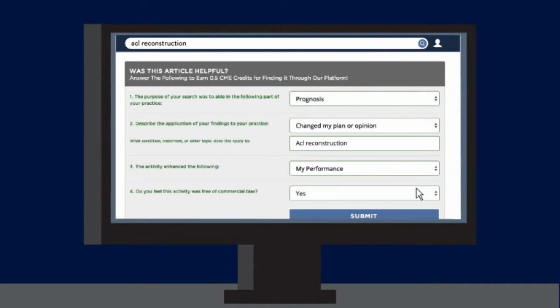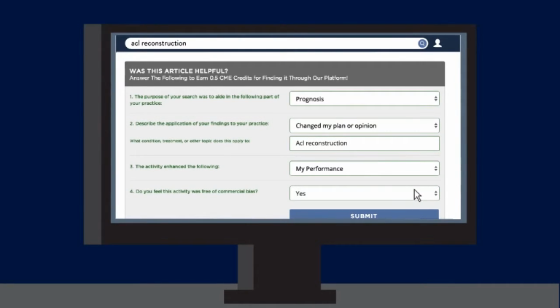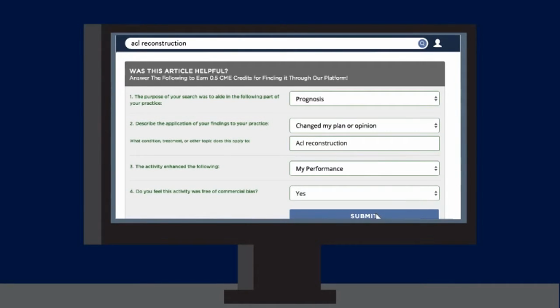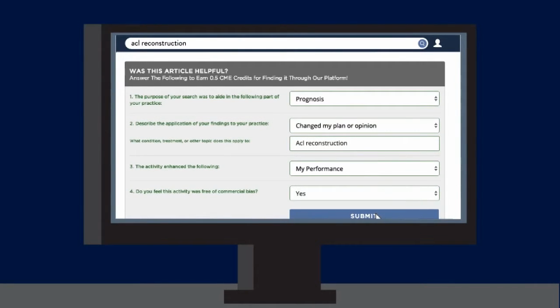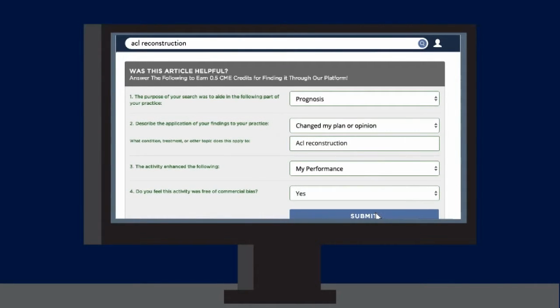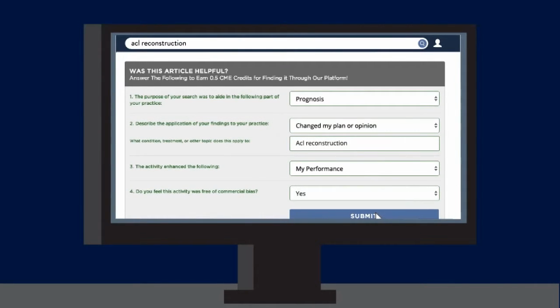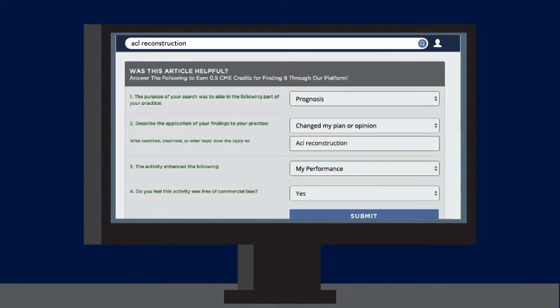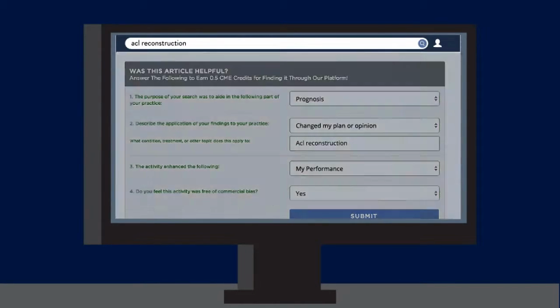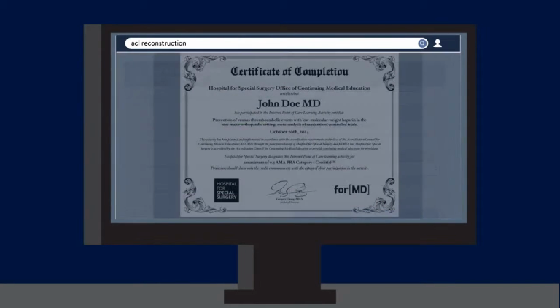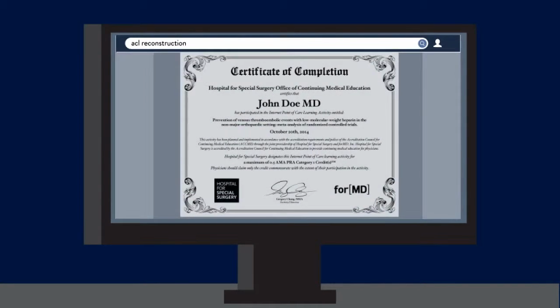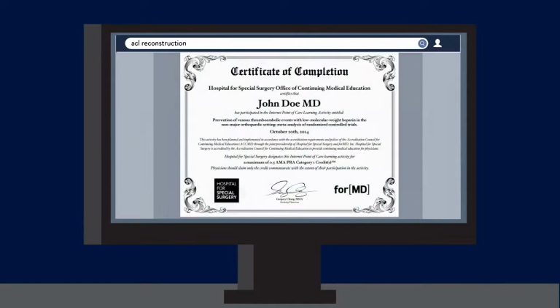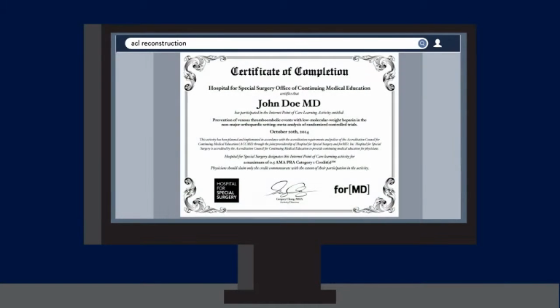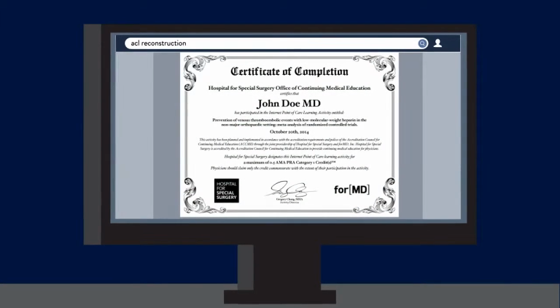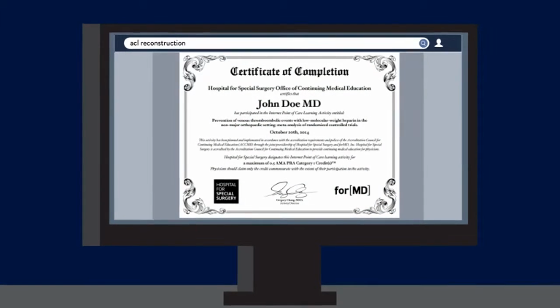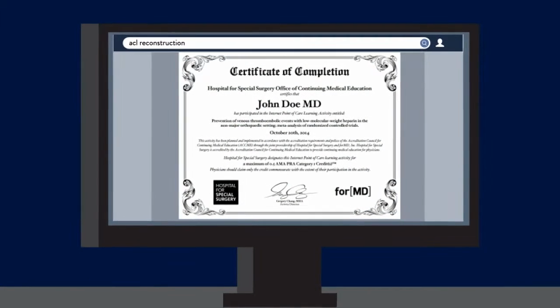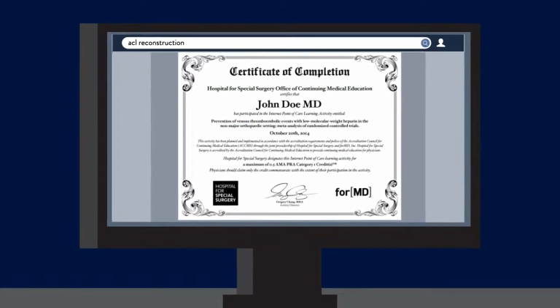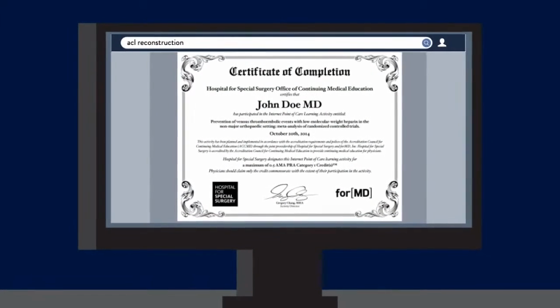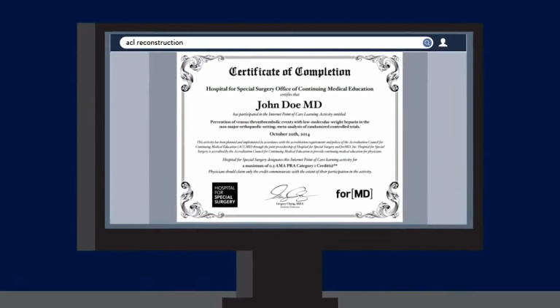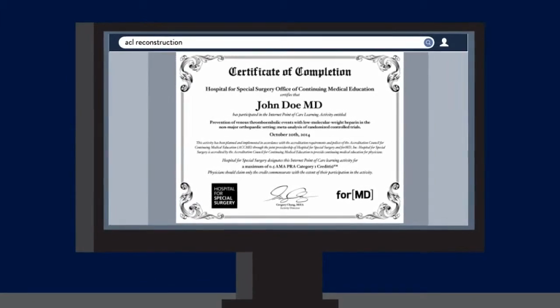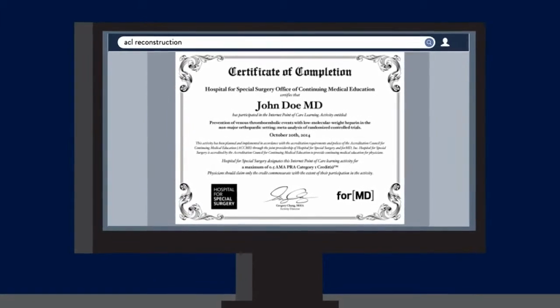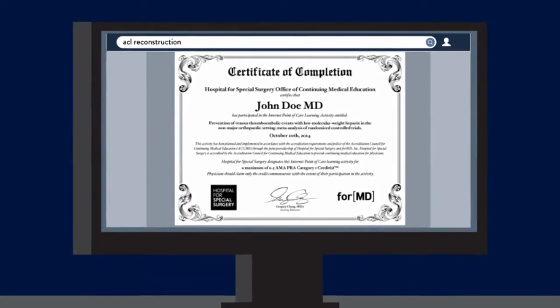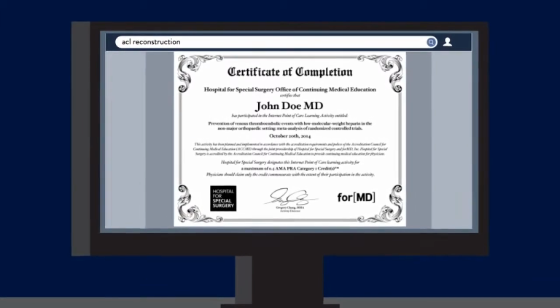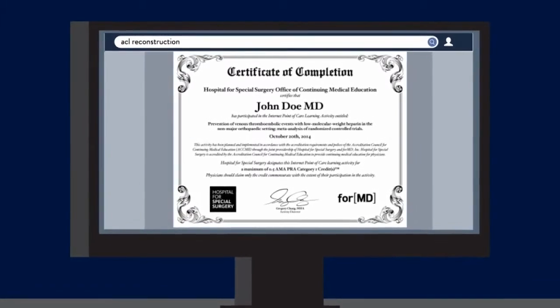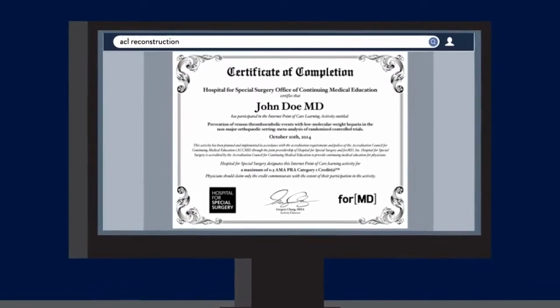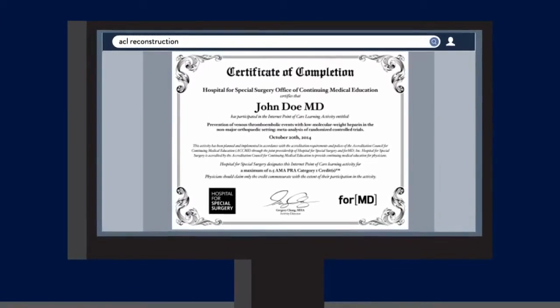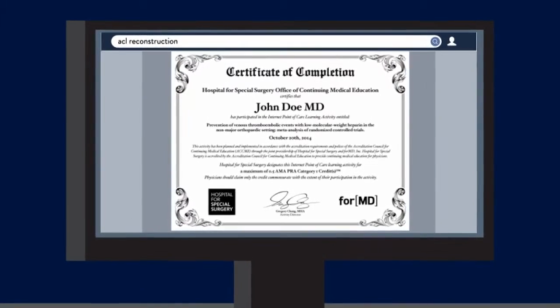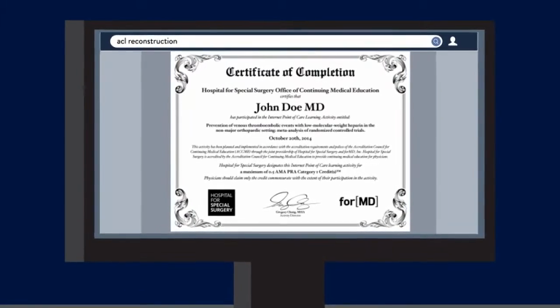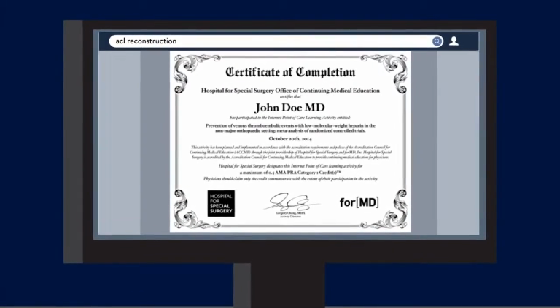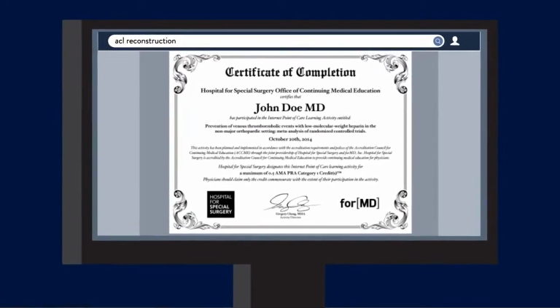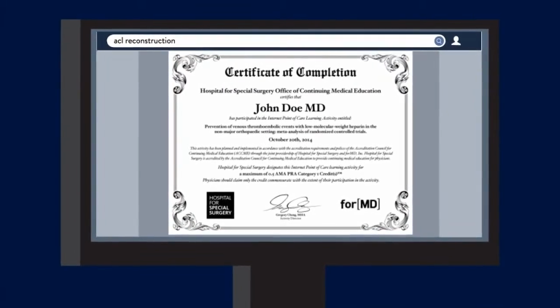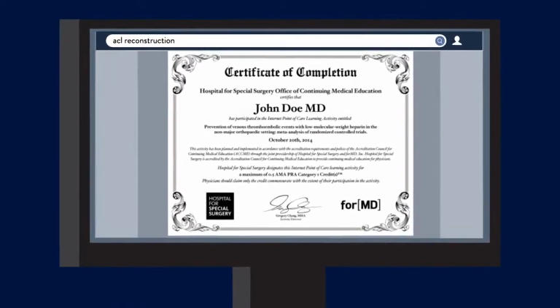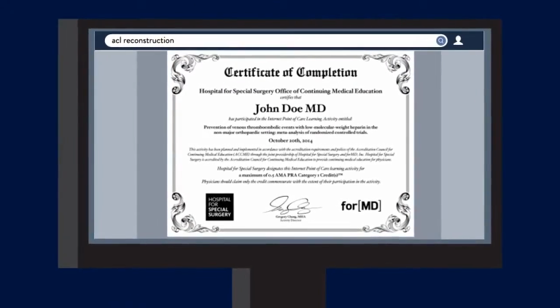After pressing submit, John instantly earns 0.5 AMA PRA Category 1 credits.